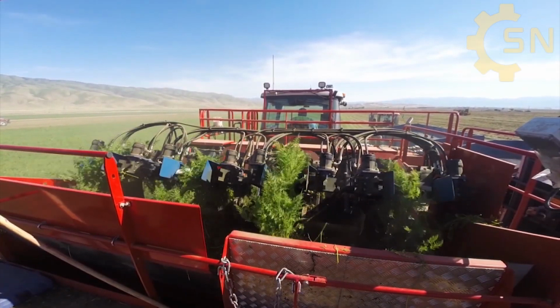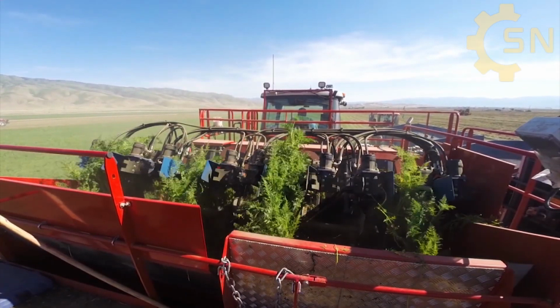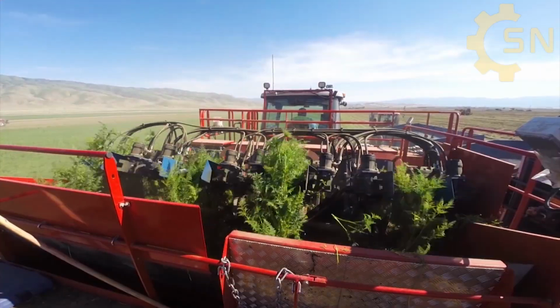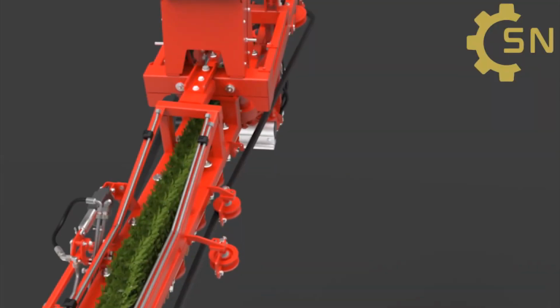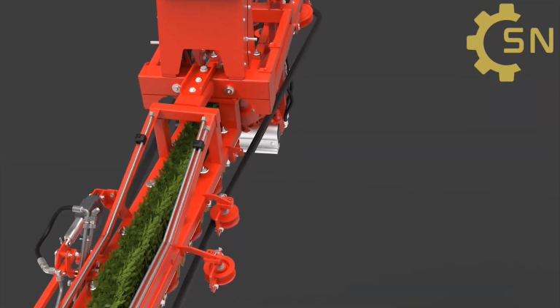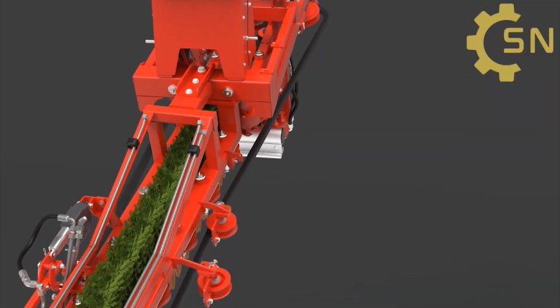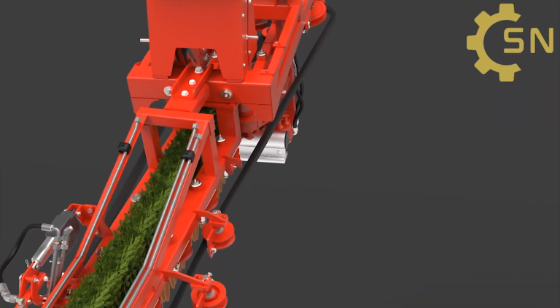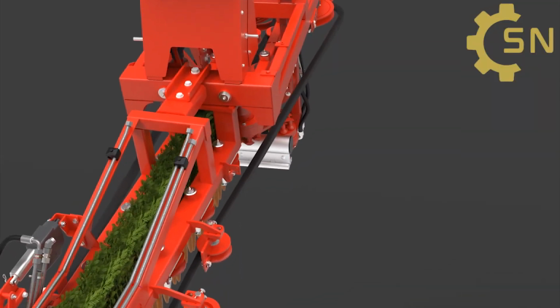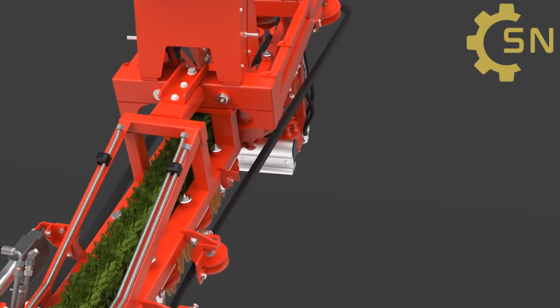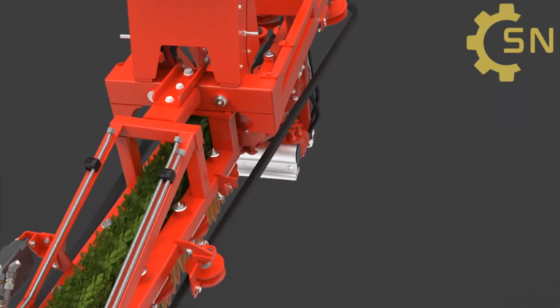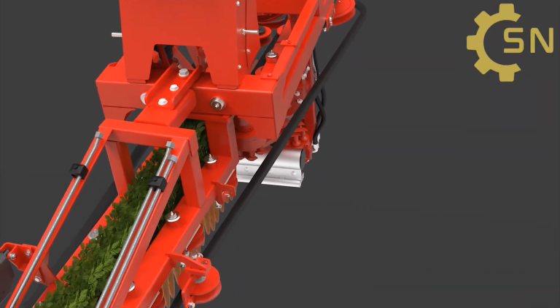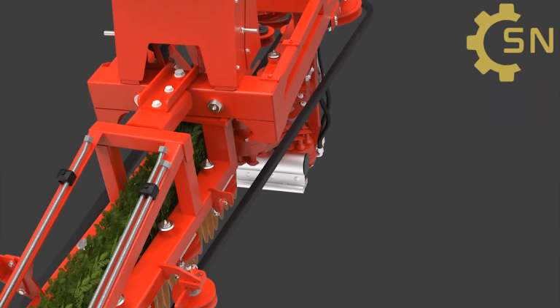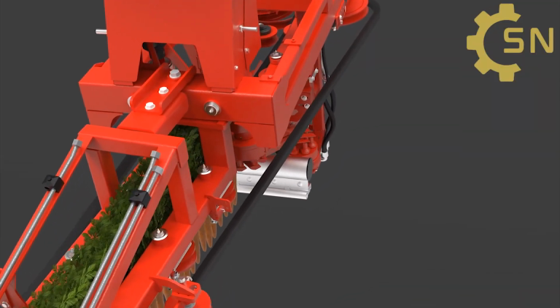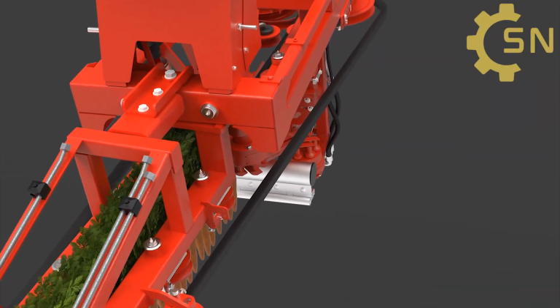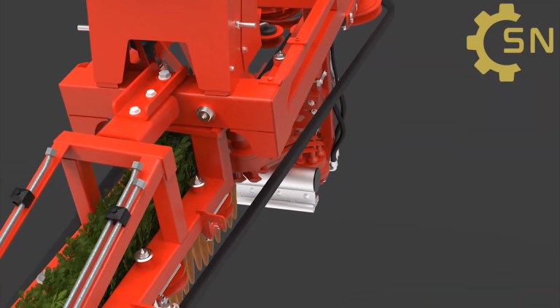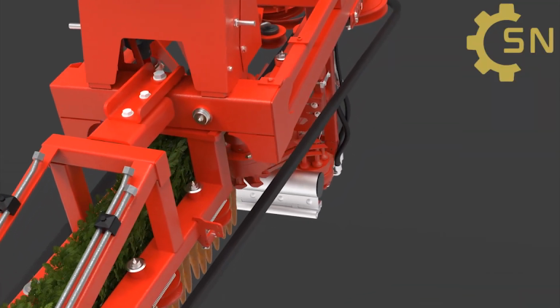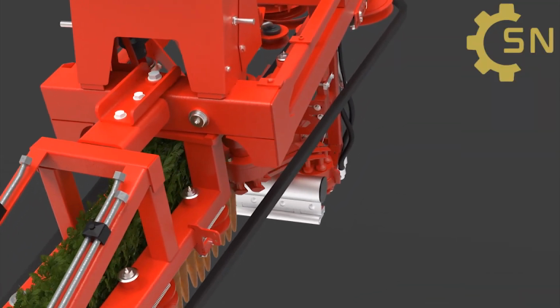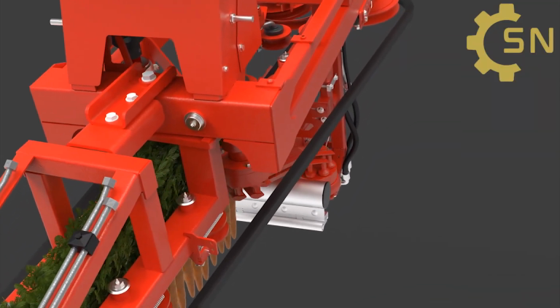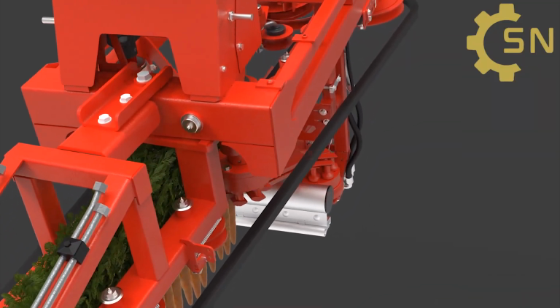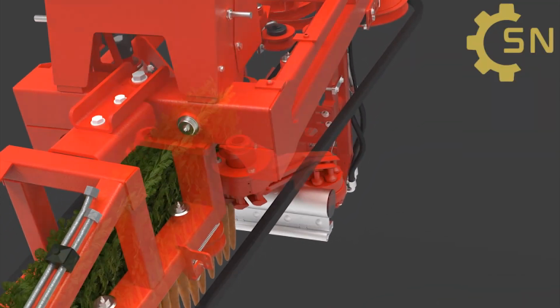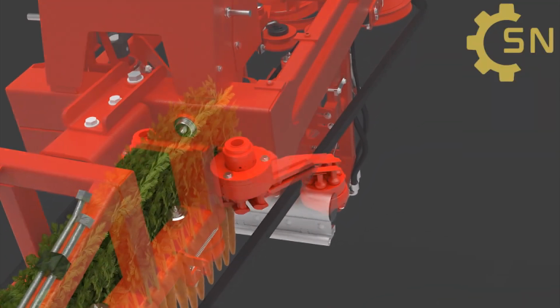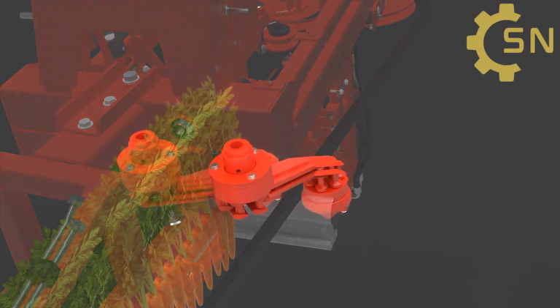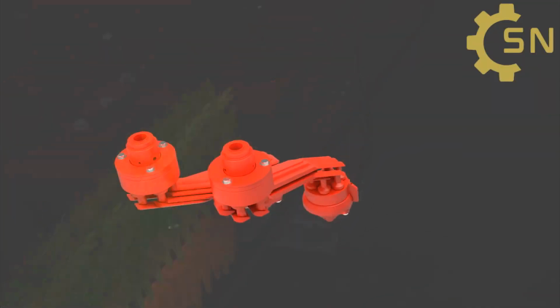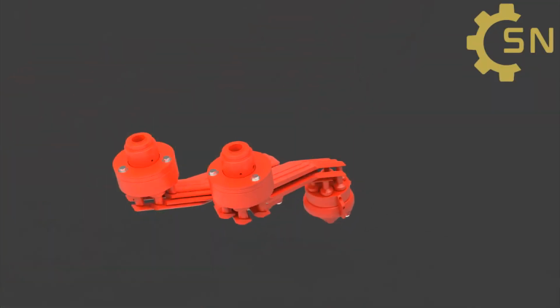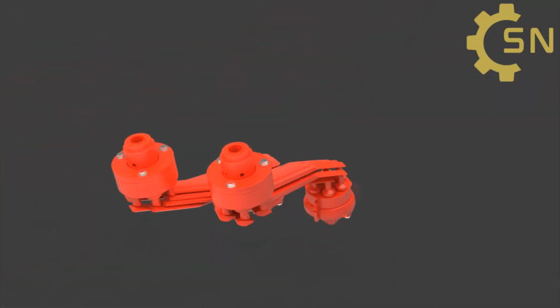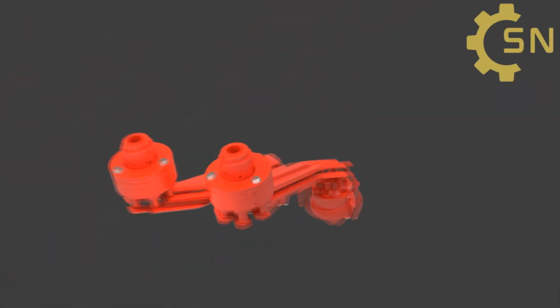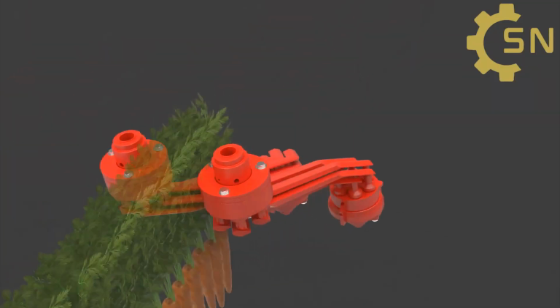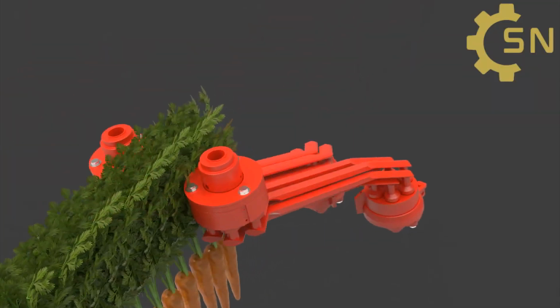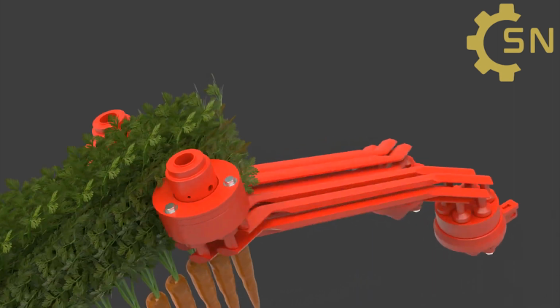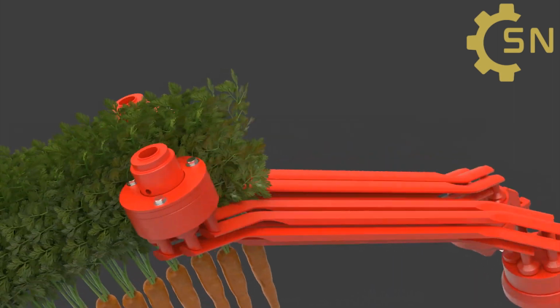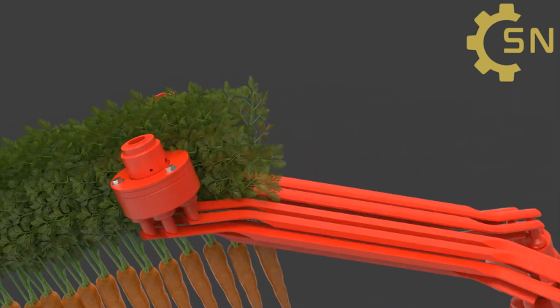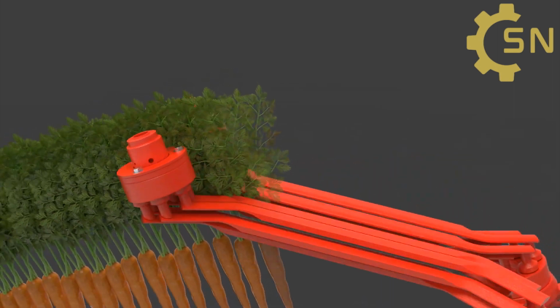For the leafy part of the carrot, a specialized mechanism with two rotating blades is used to cut them off from the carrot.